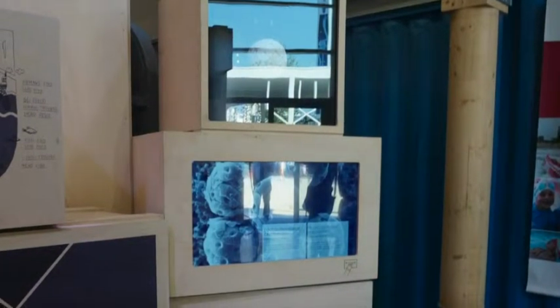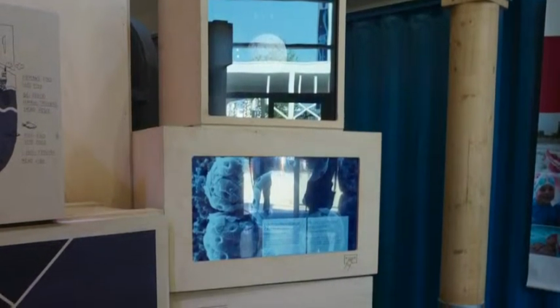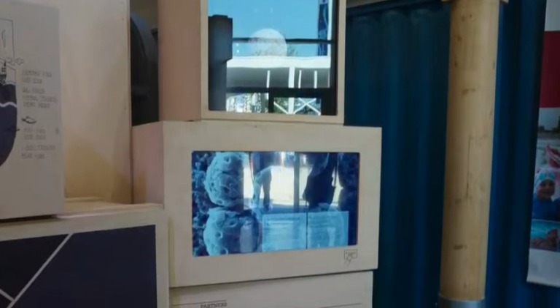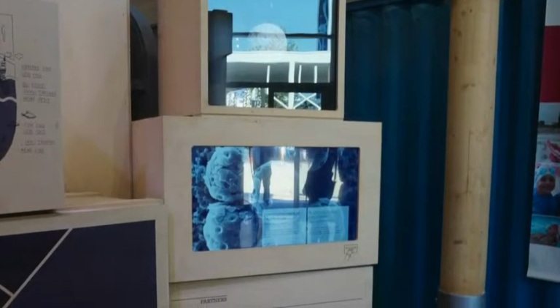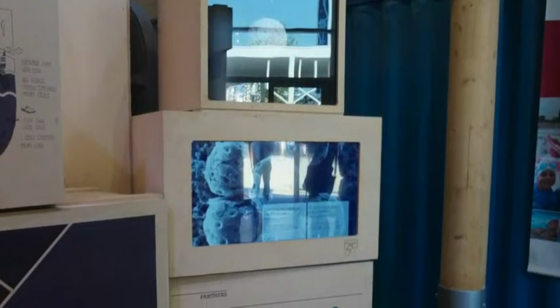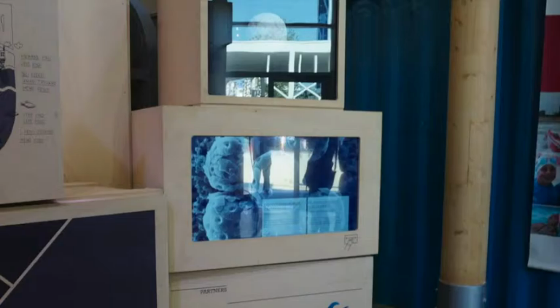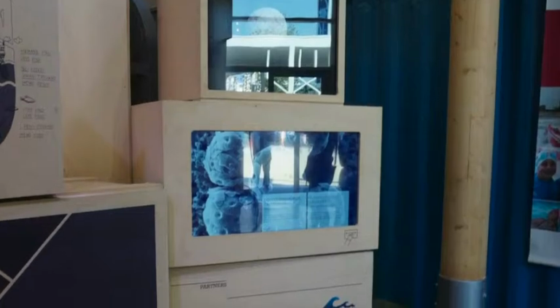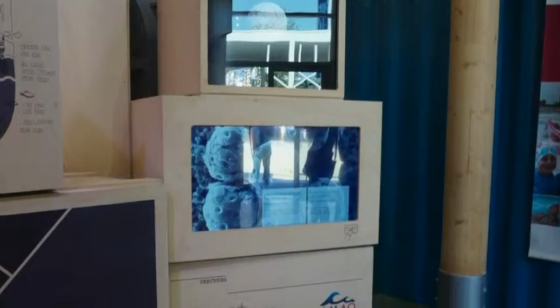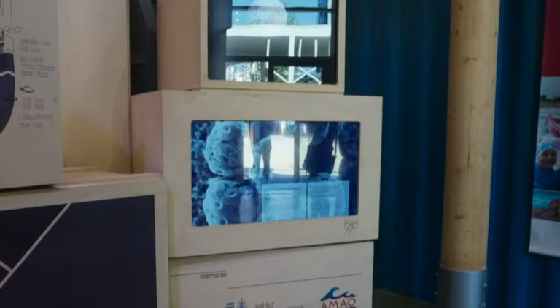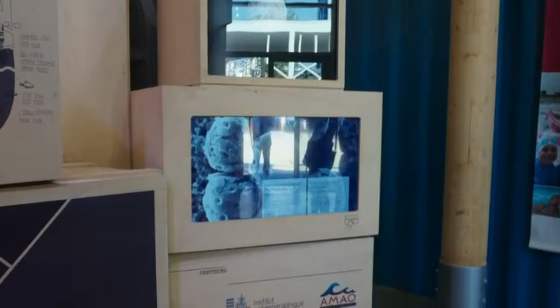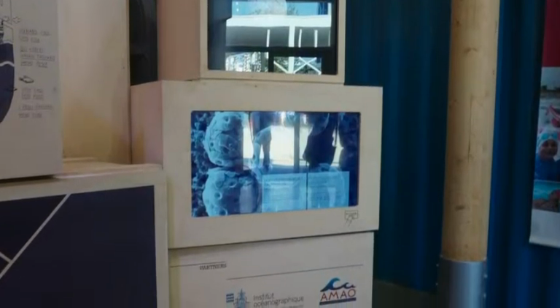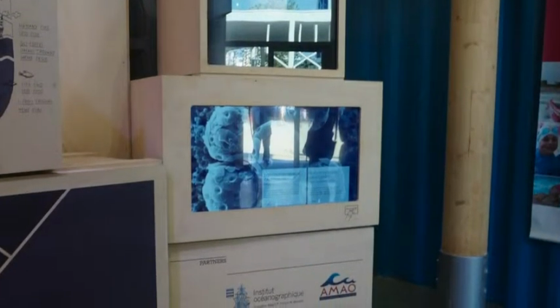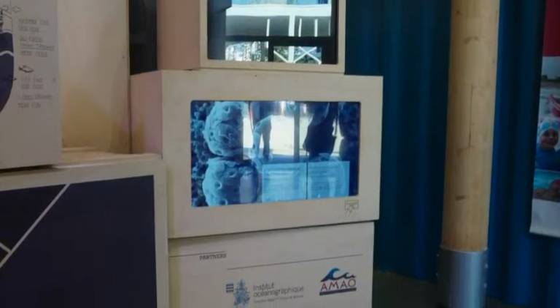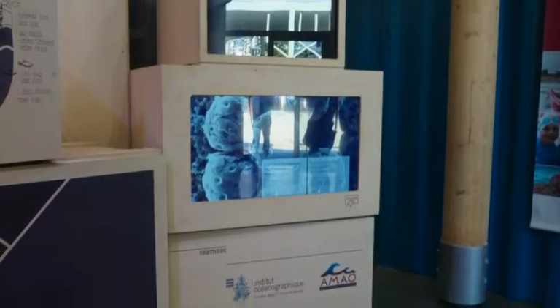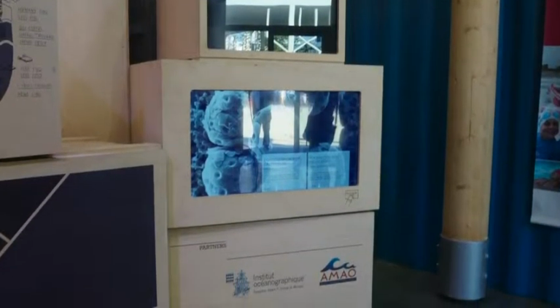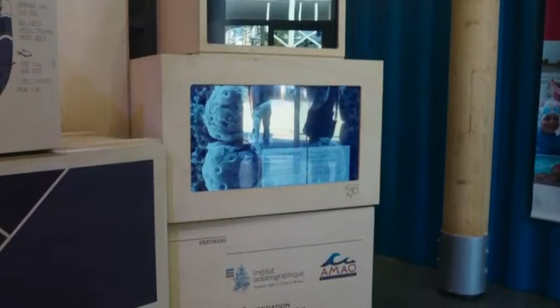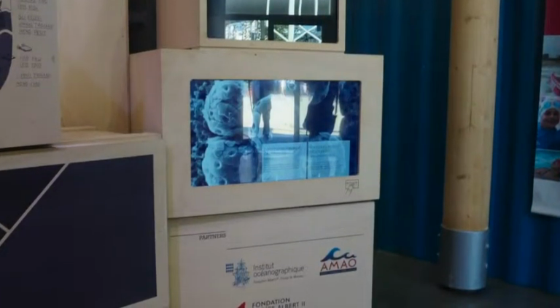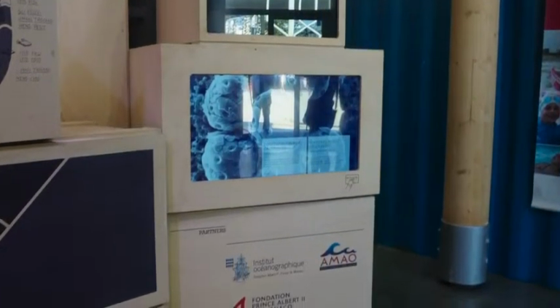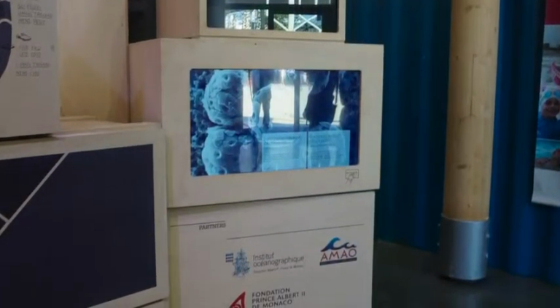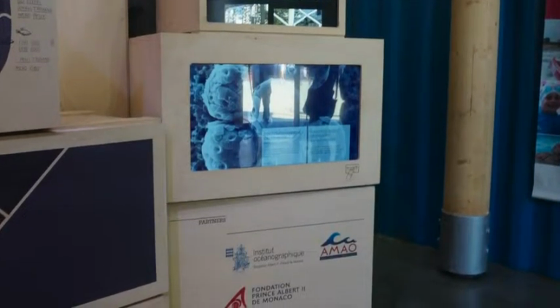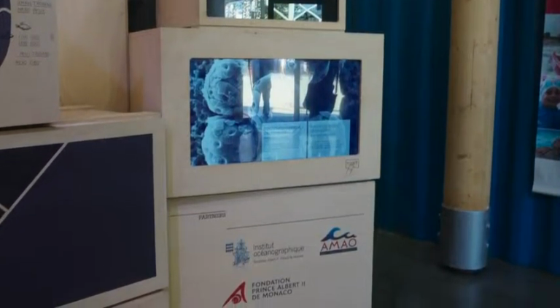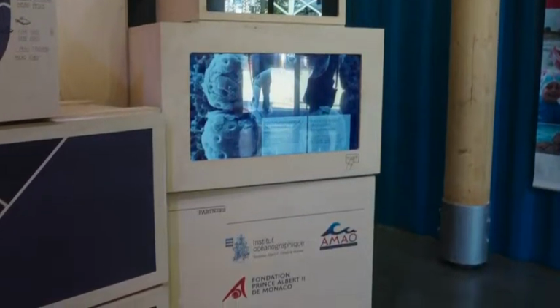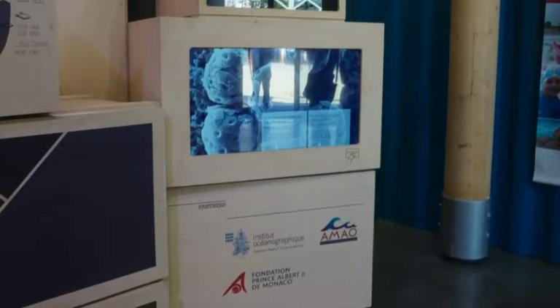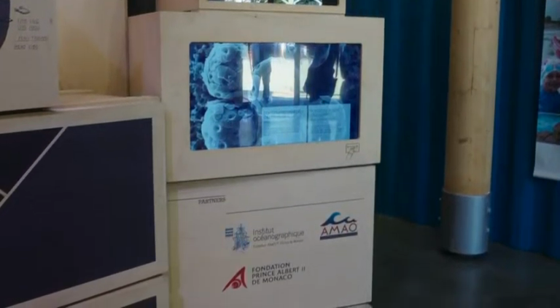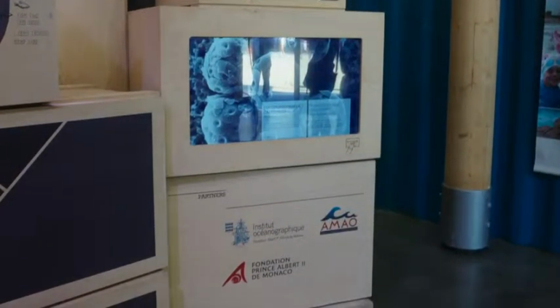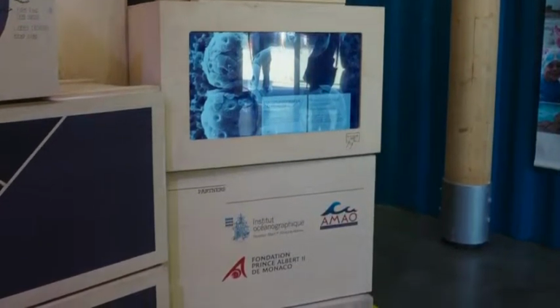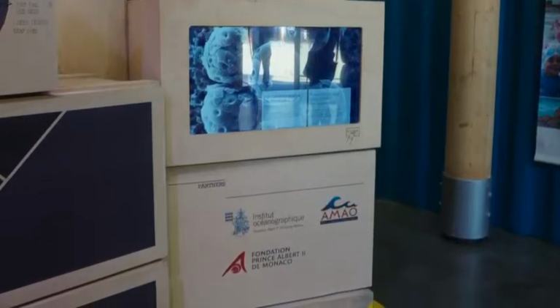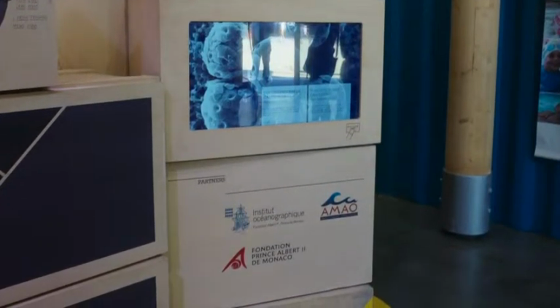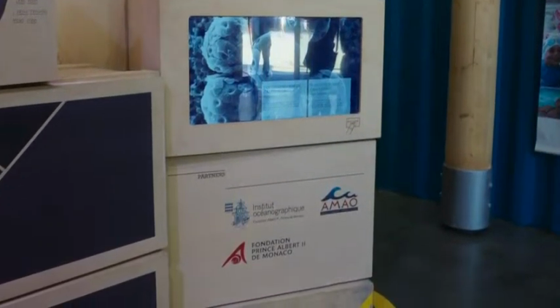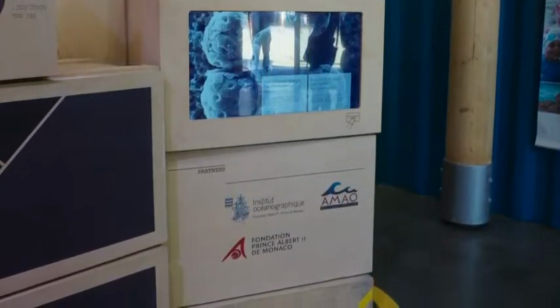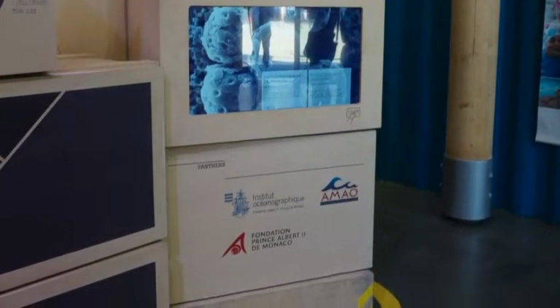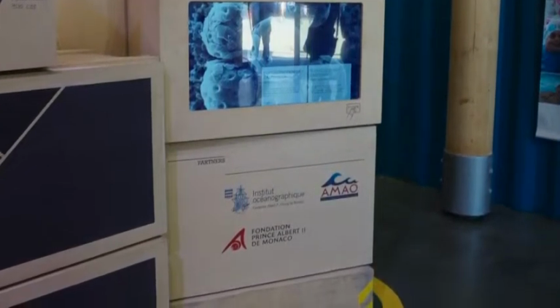And of course, like many of the other pavilions, Monaco is full of interactive and technological exhibits for the guest.